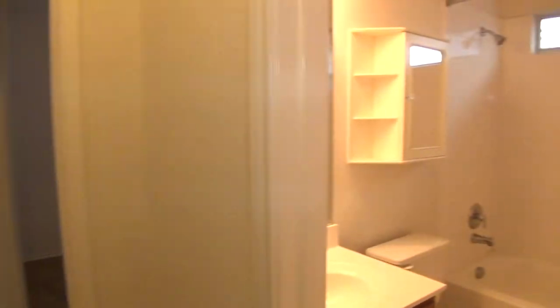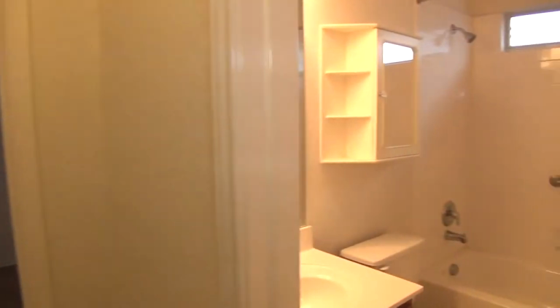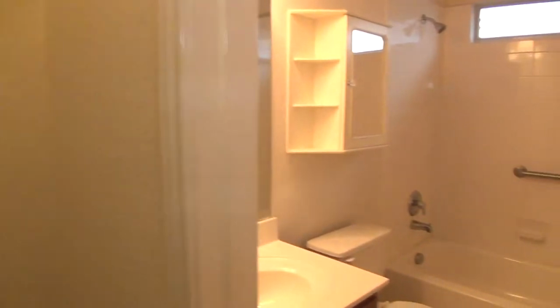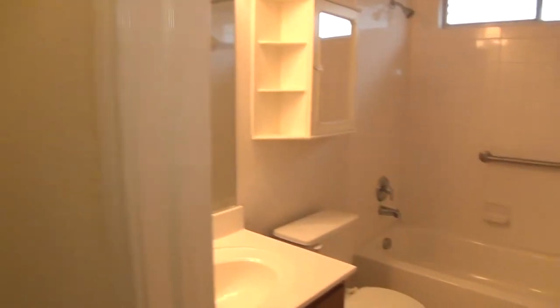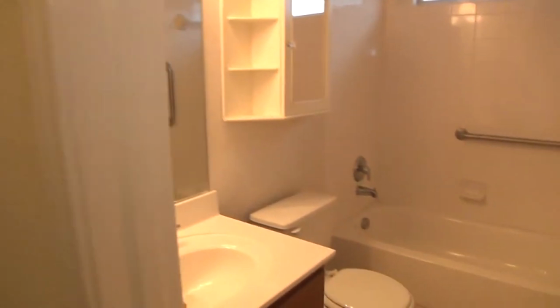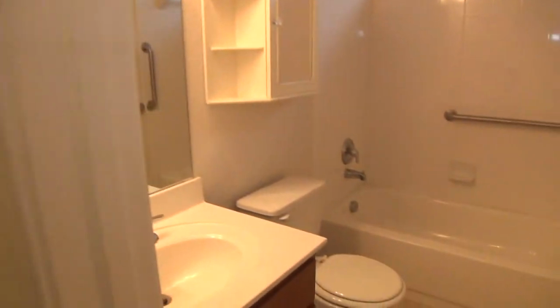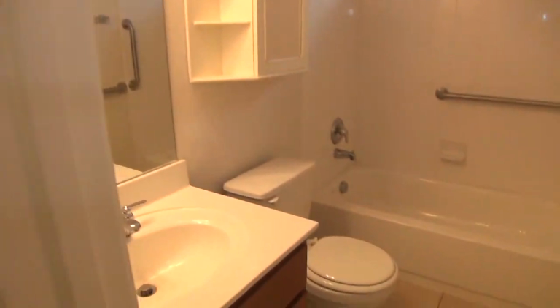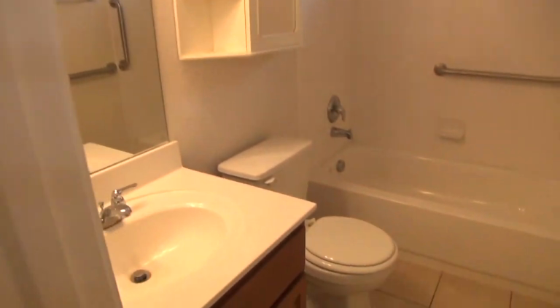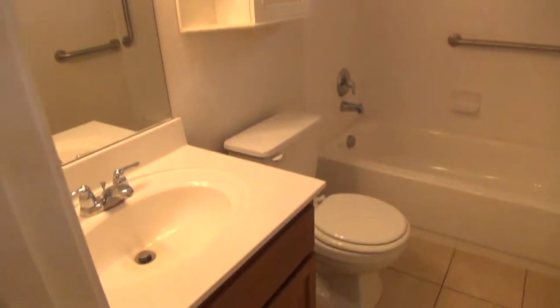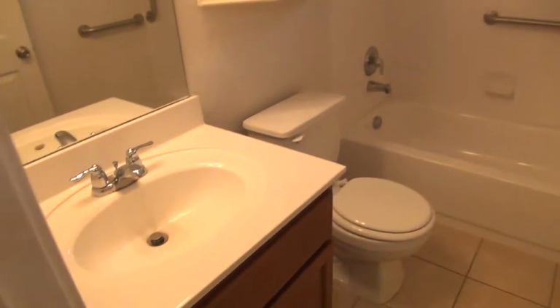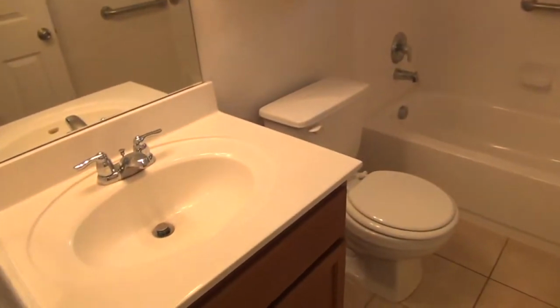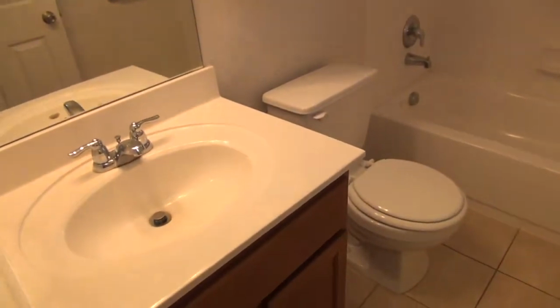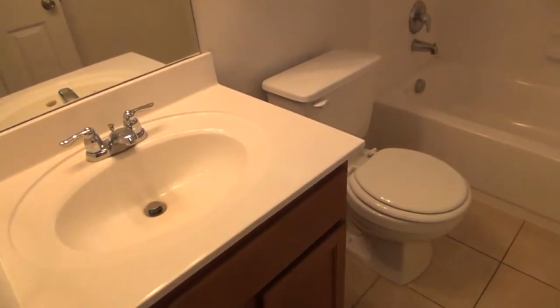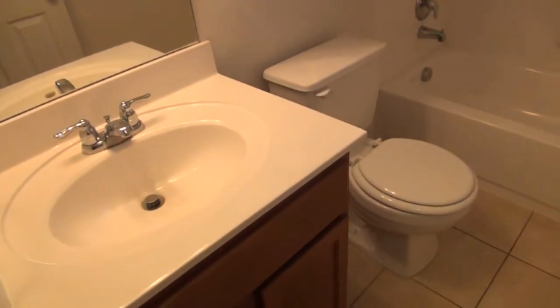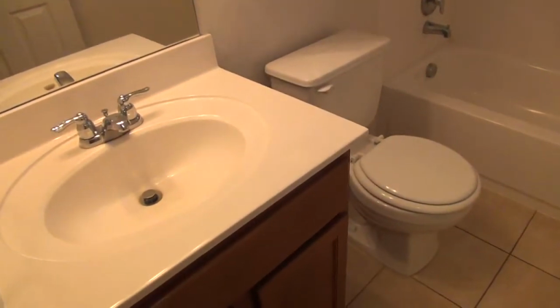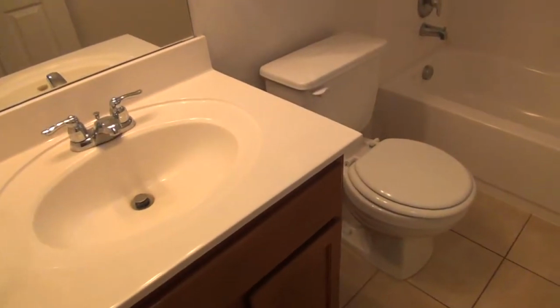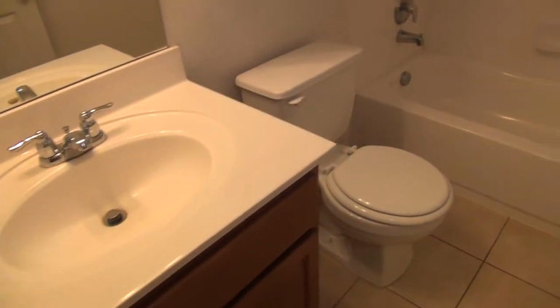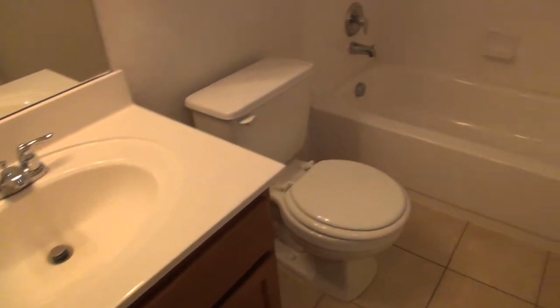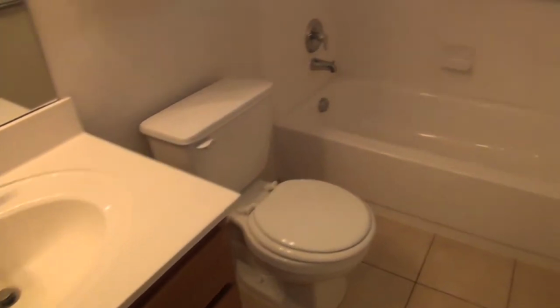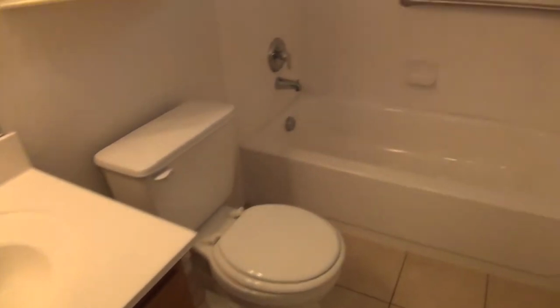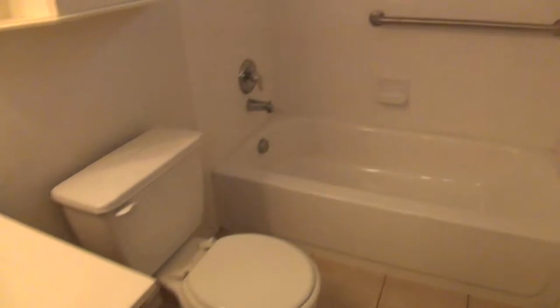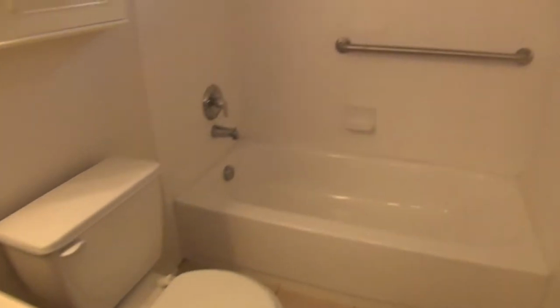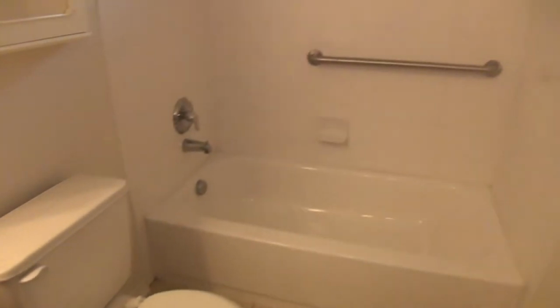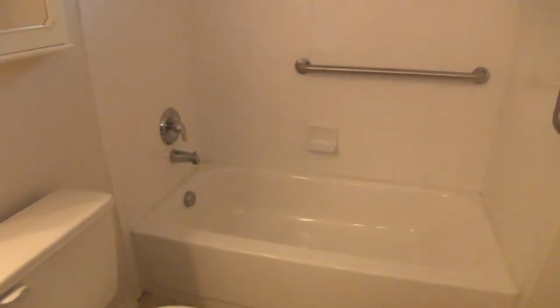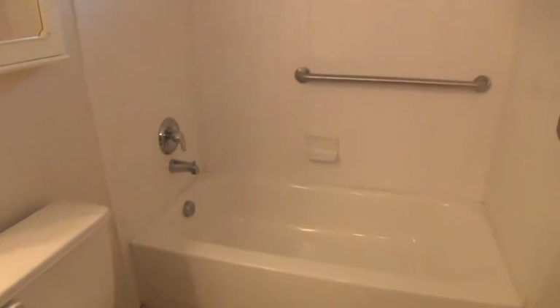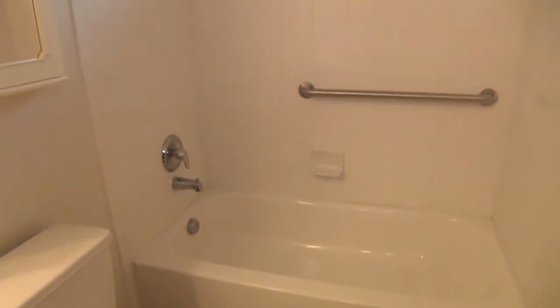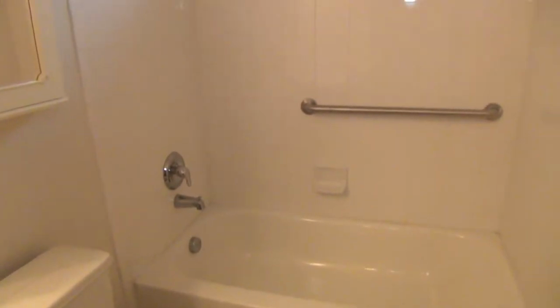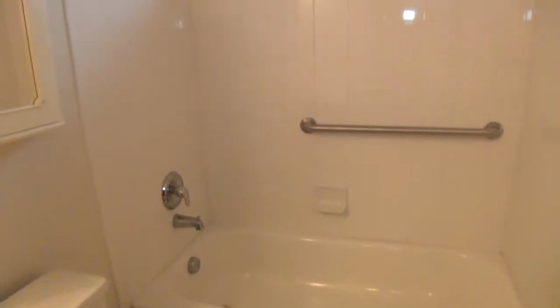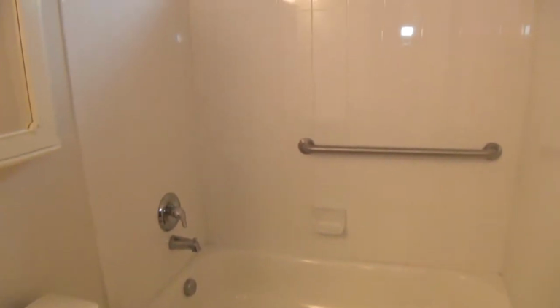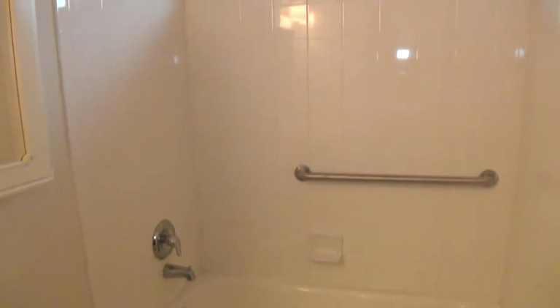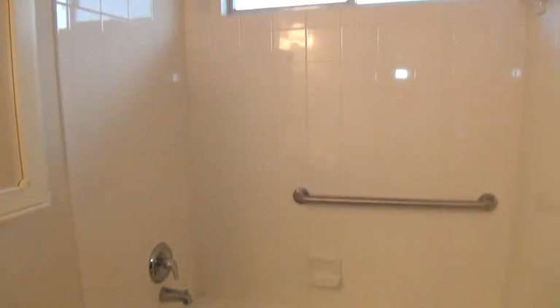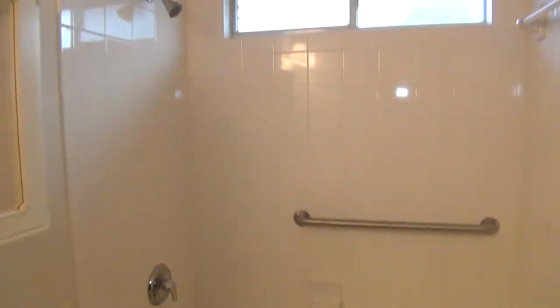Hall bath — we have tile floors and the shower and tub combination.